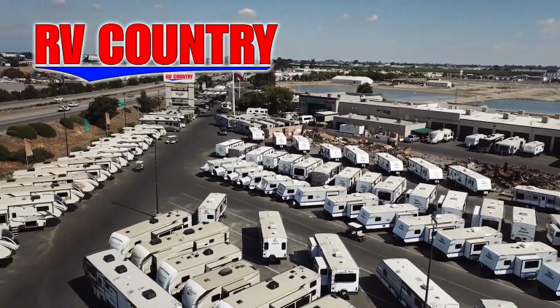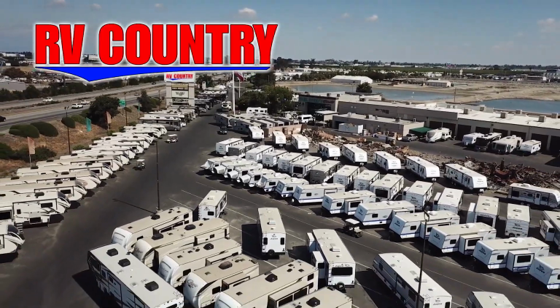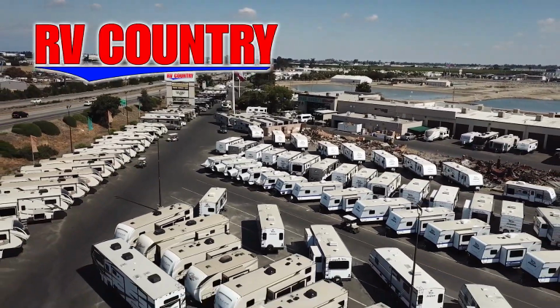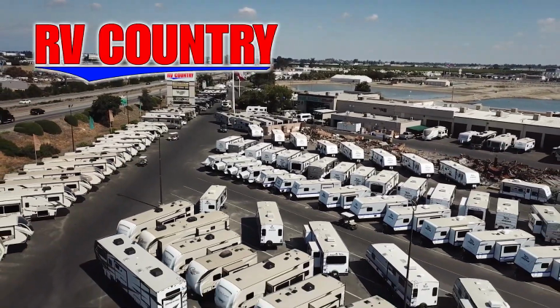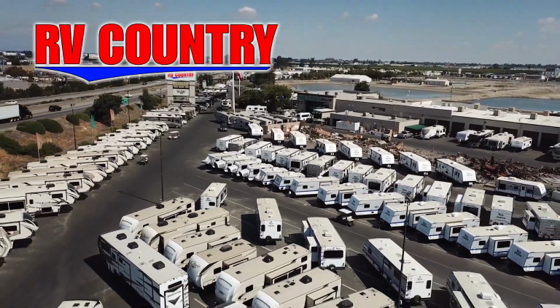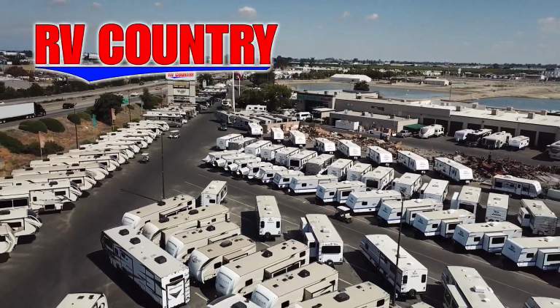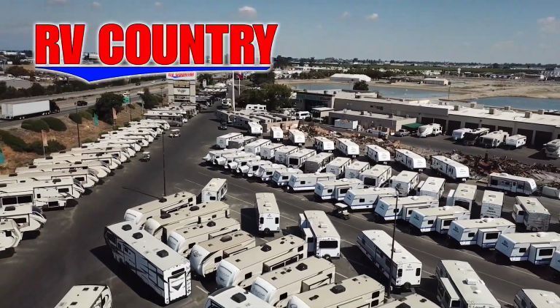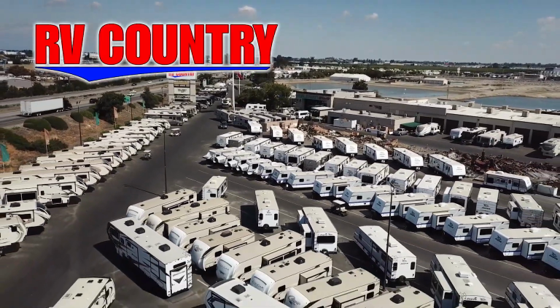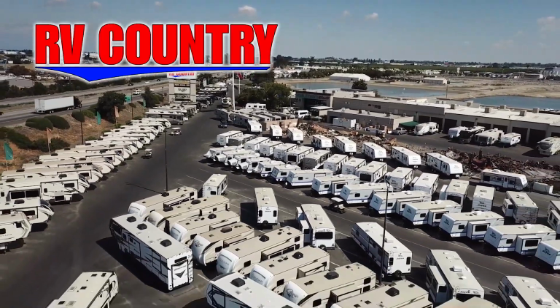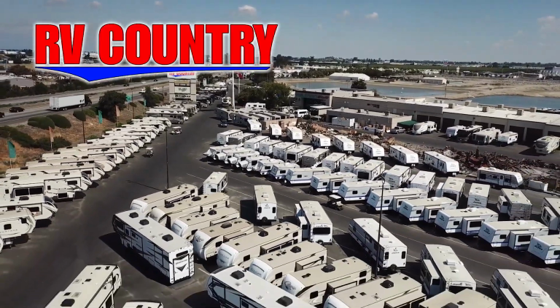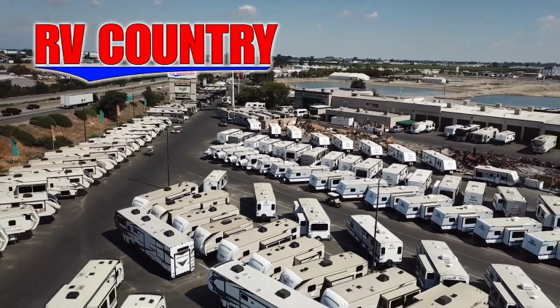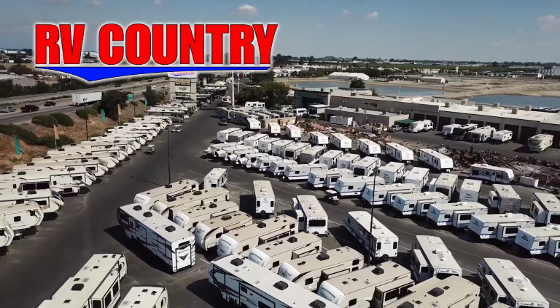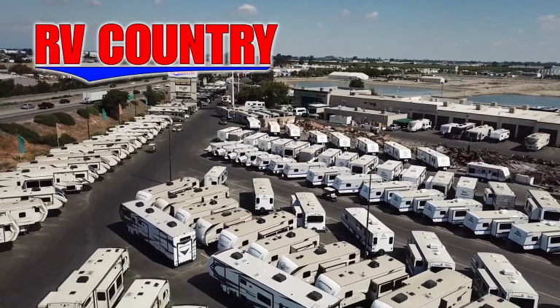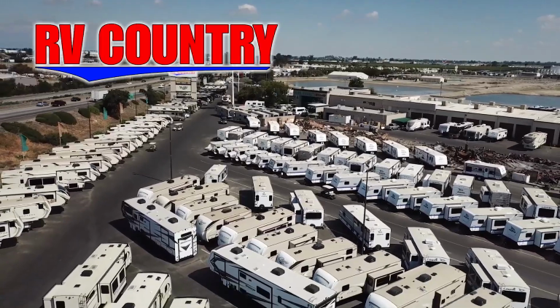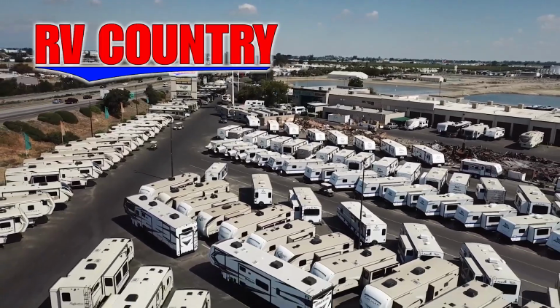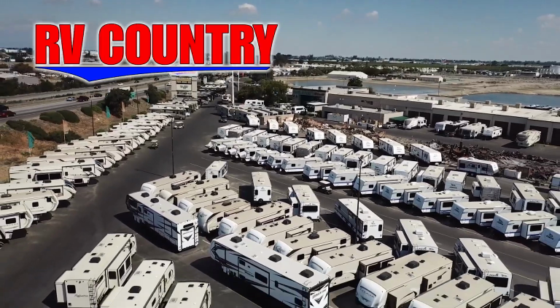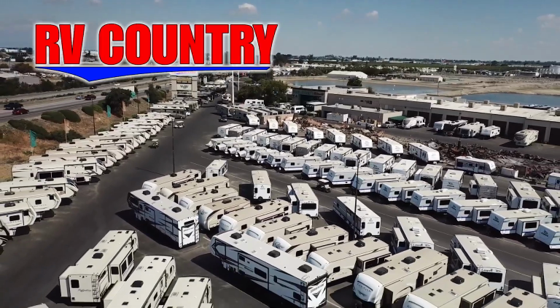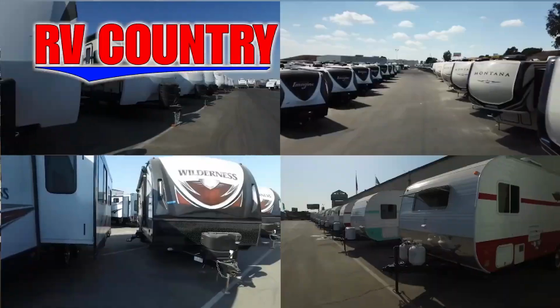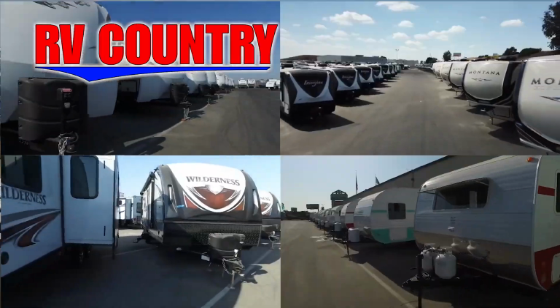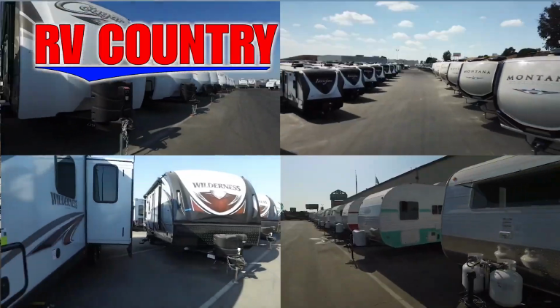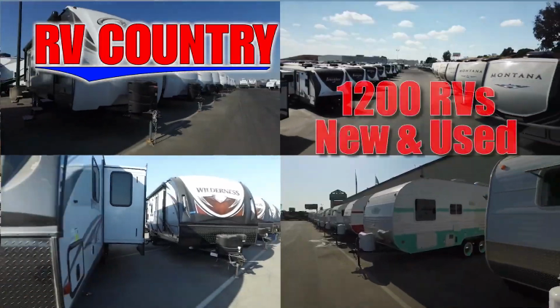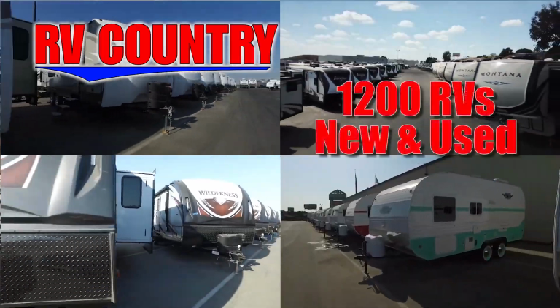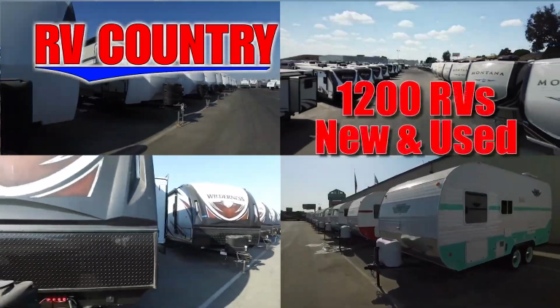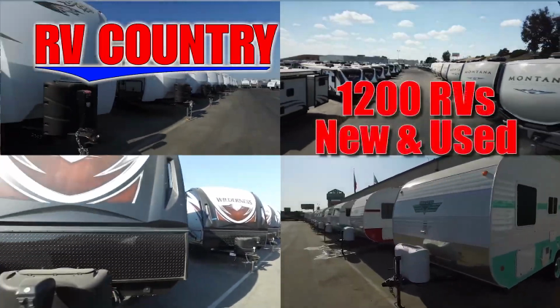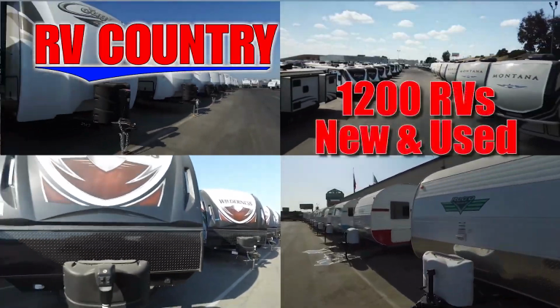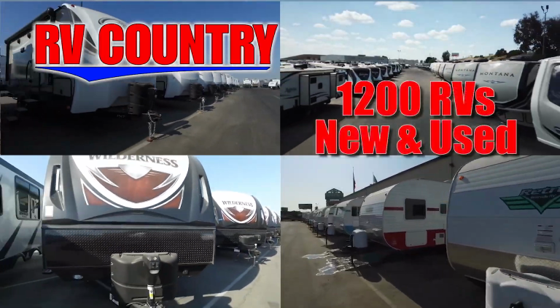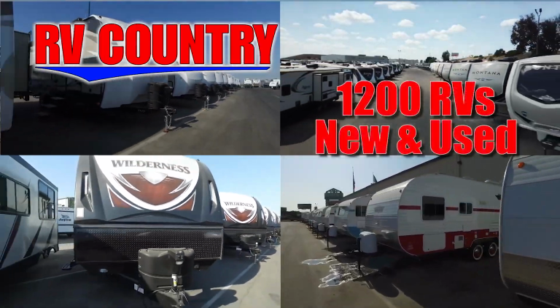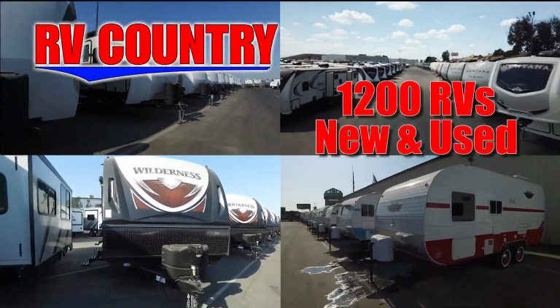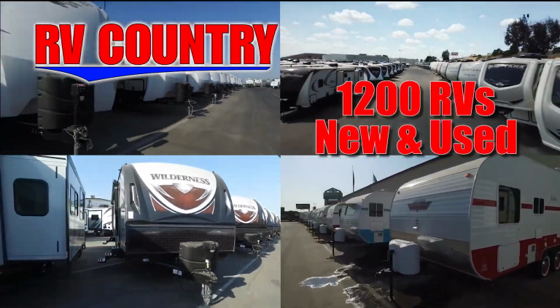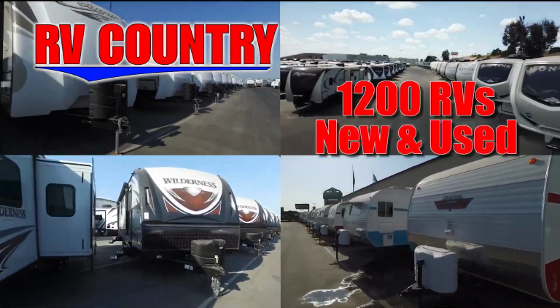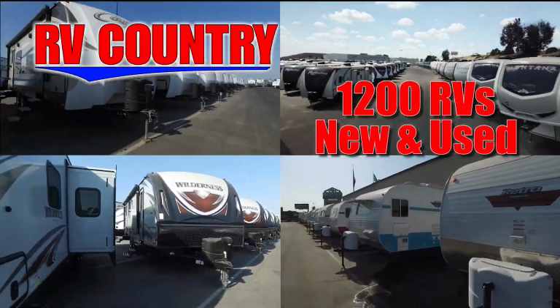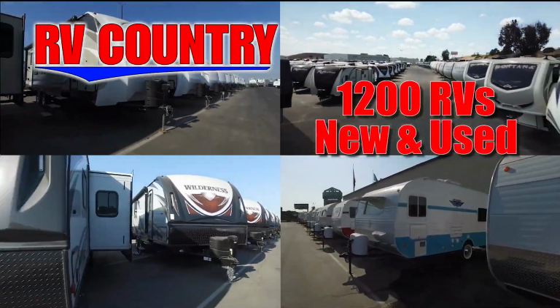Give us a call. We're here to help because with dealerships in five states, you're sure to find an RV Country dealership close to you.